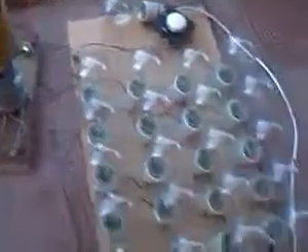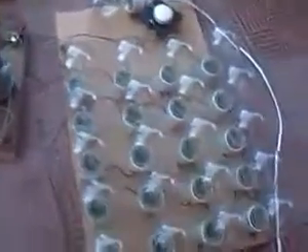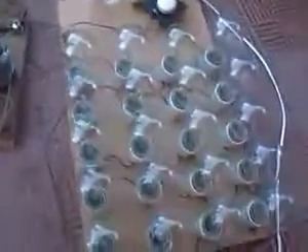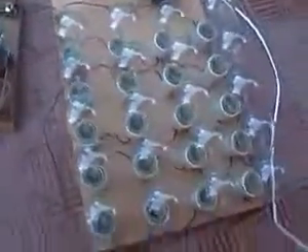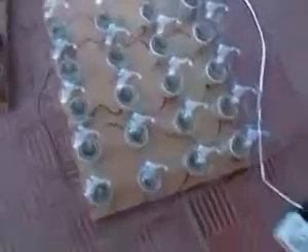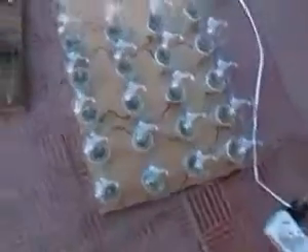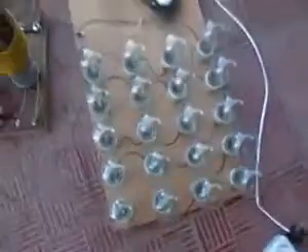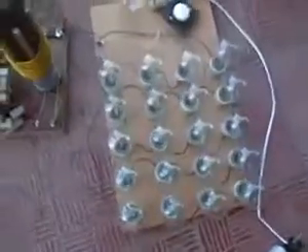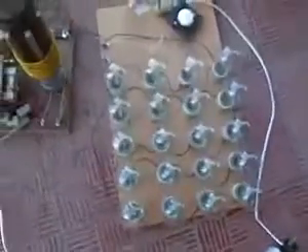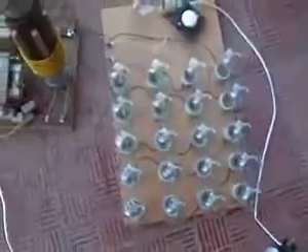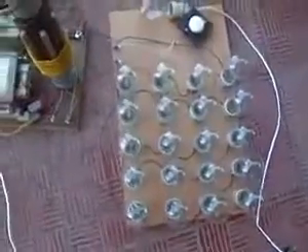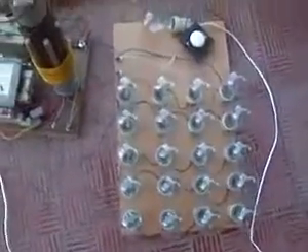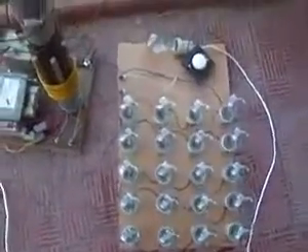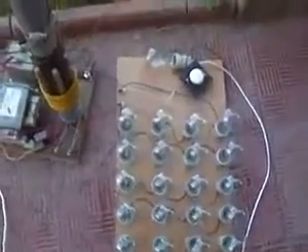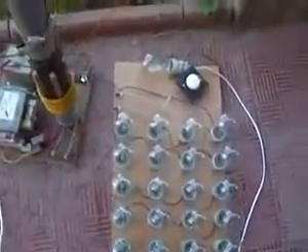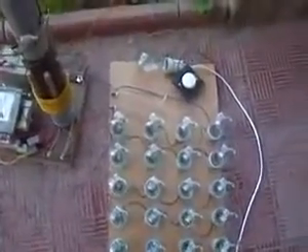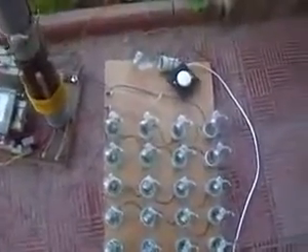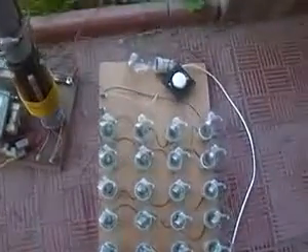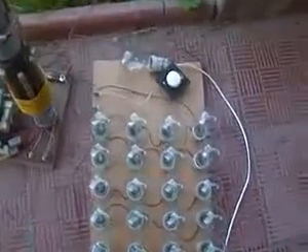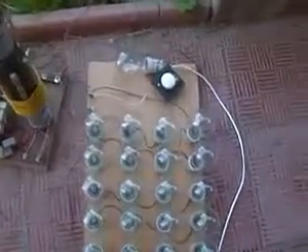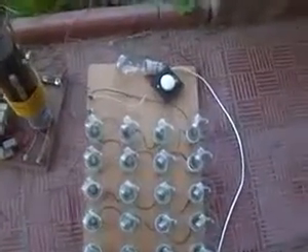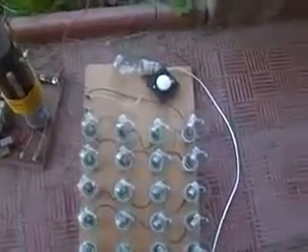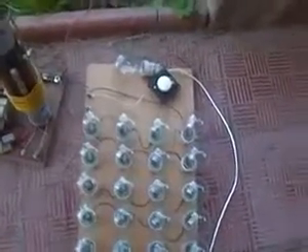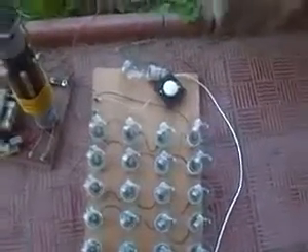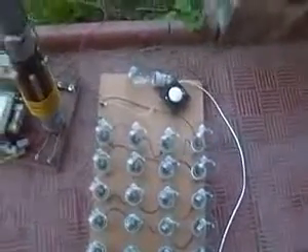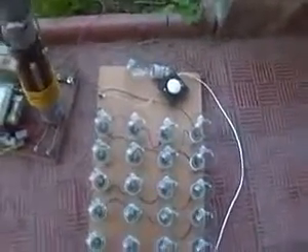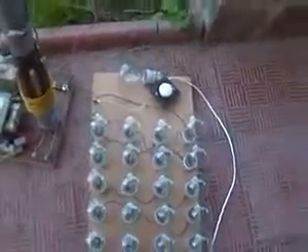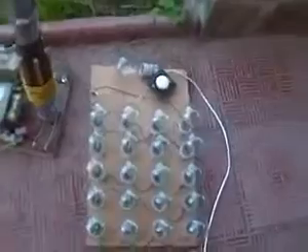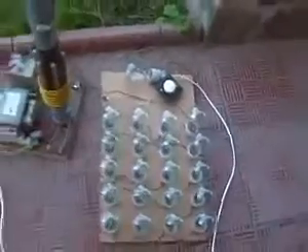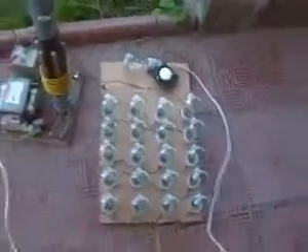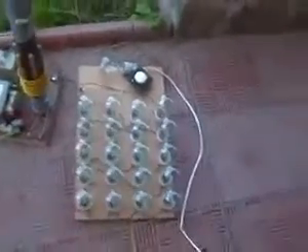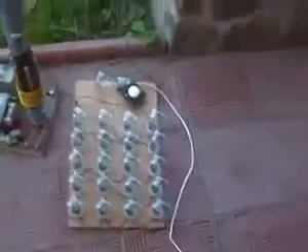Here's my load, and here's my method of measuring the output.